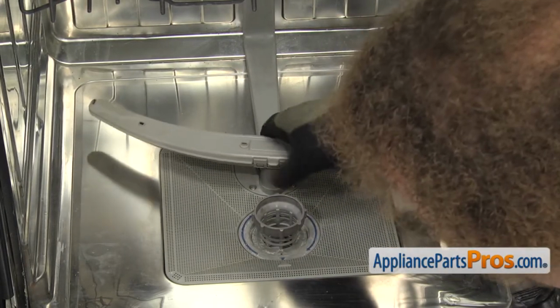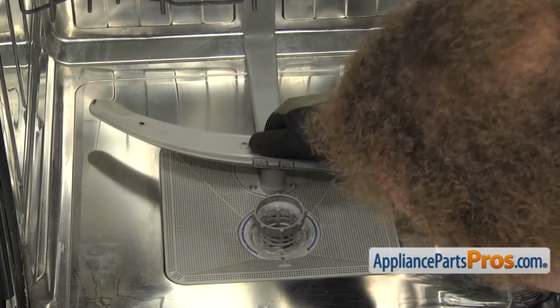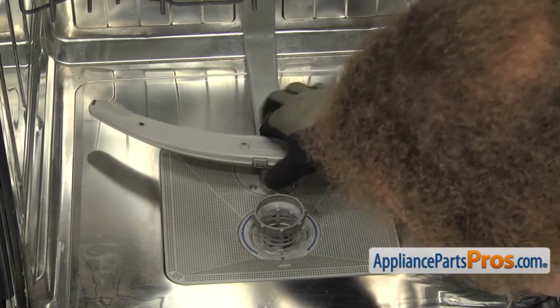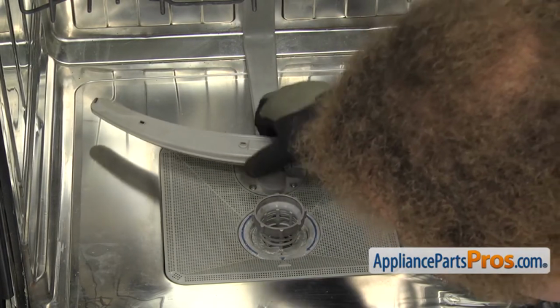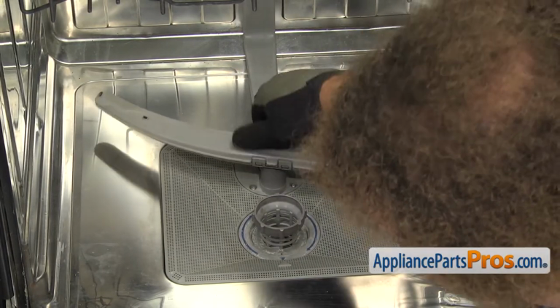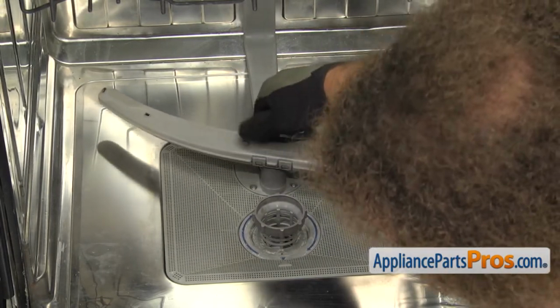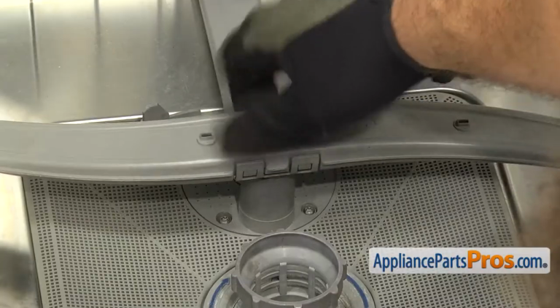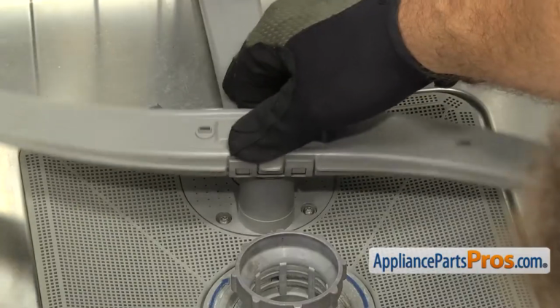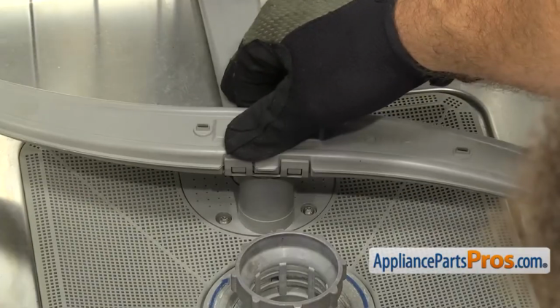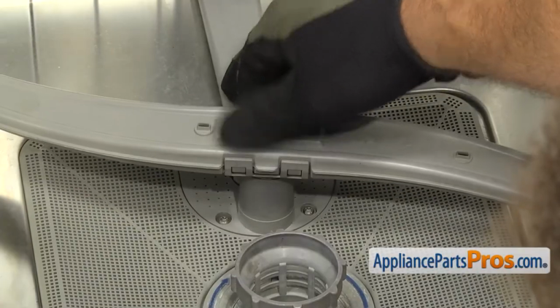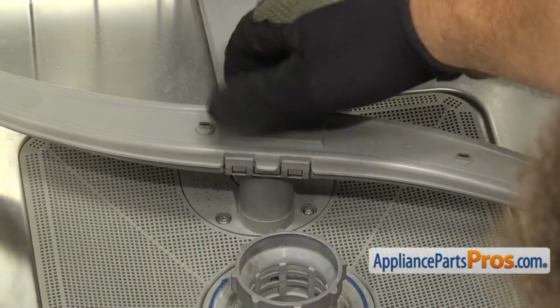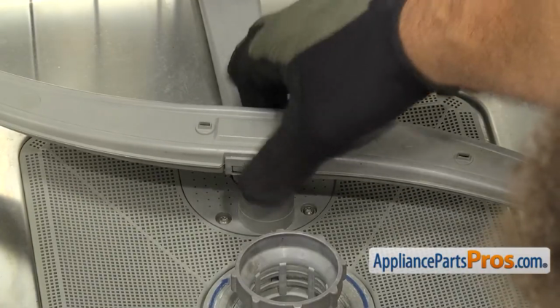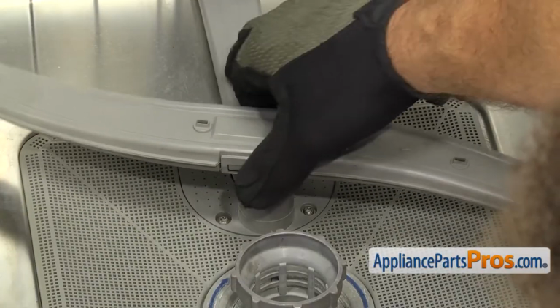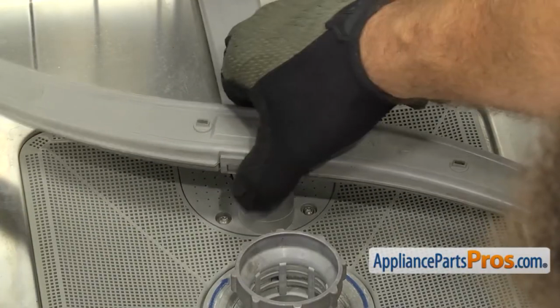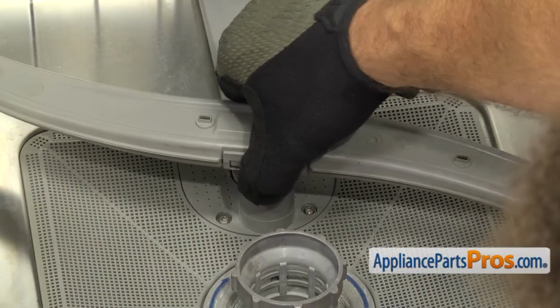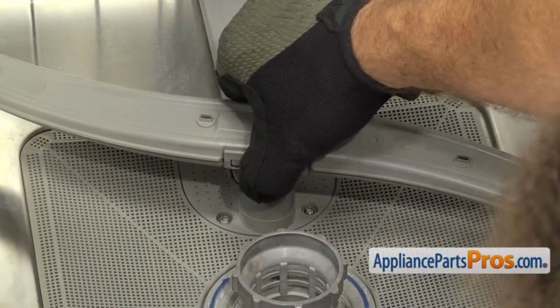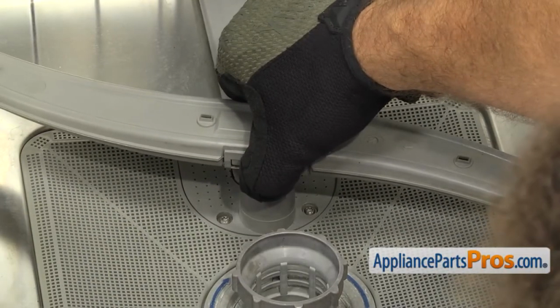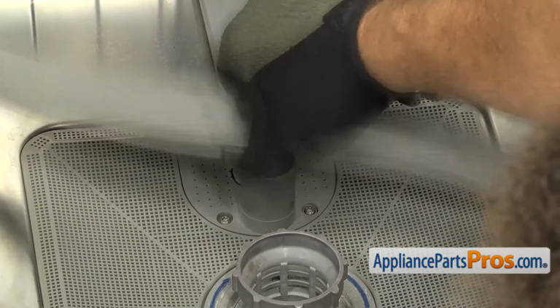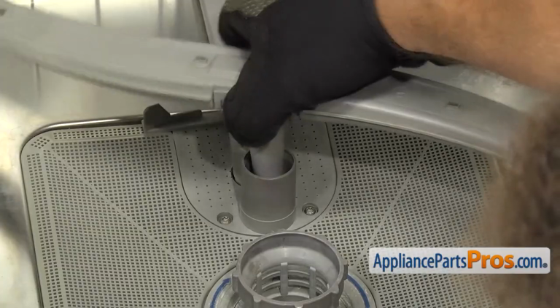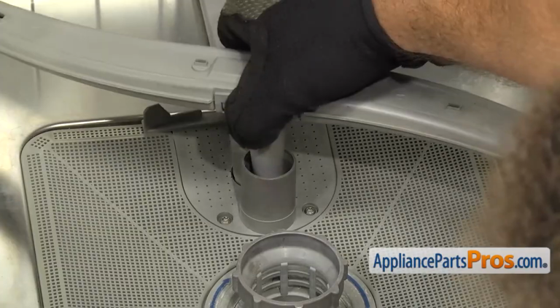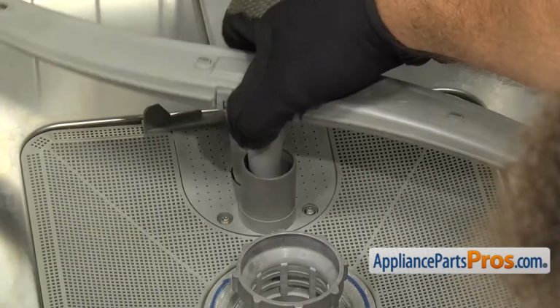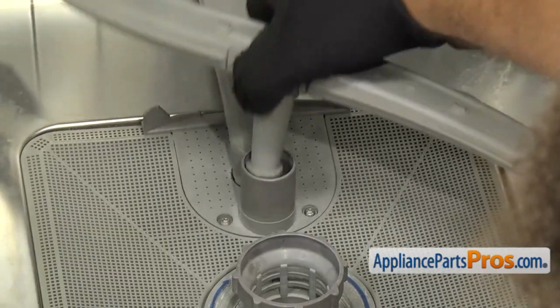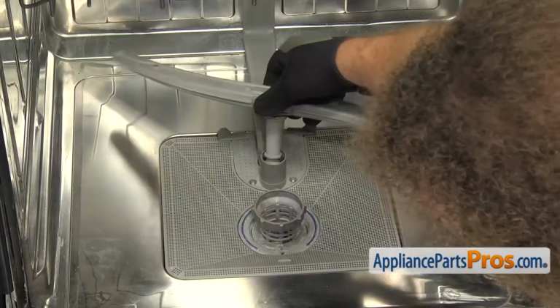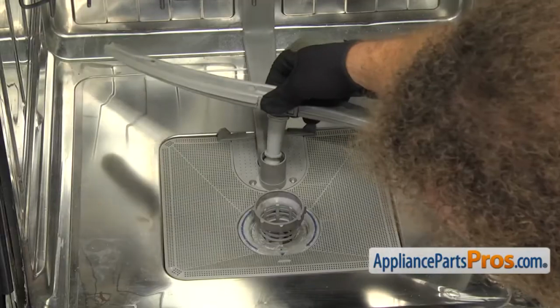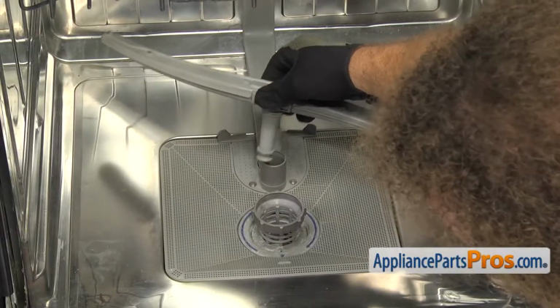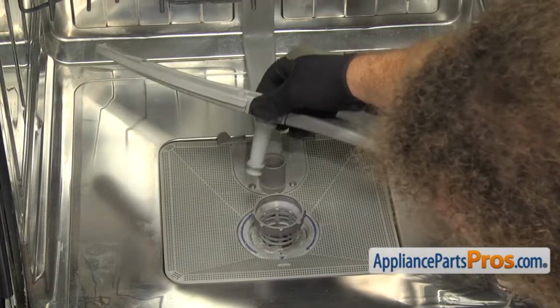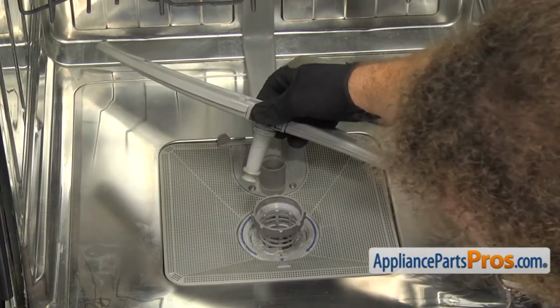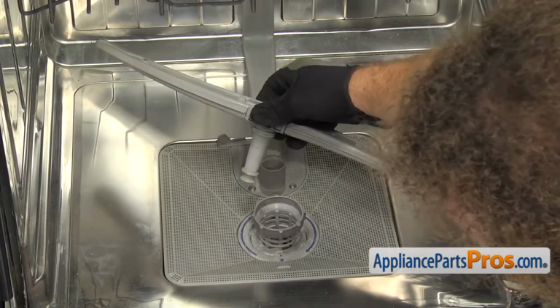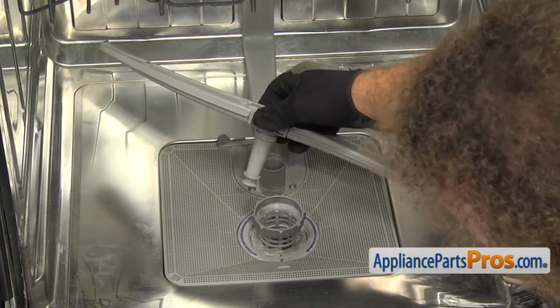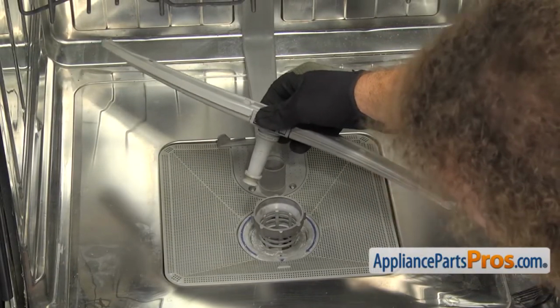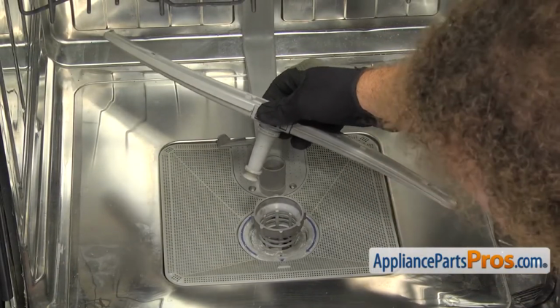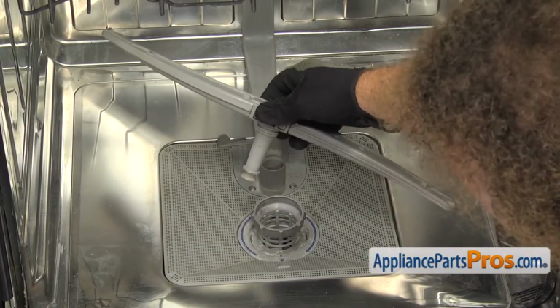It's just snapped into its base, so all you have to do is carefully pull up on it. Once you have it released, you can pull it out of the dishwasher.